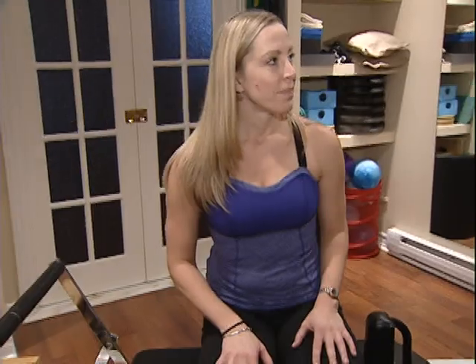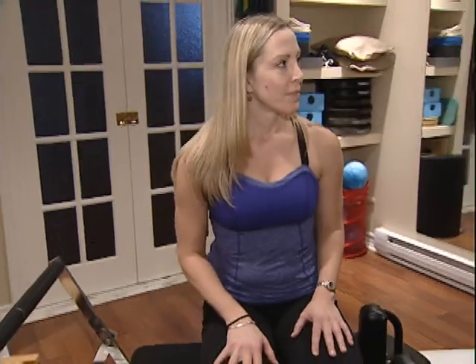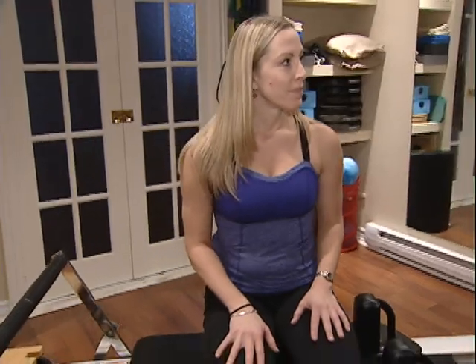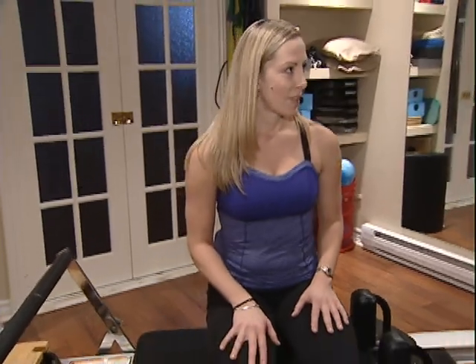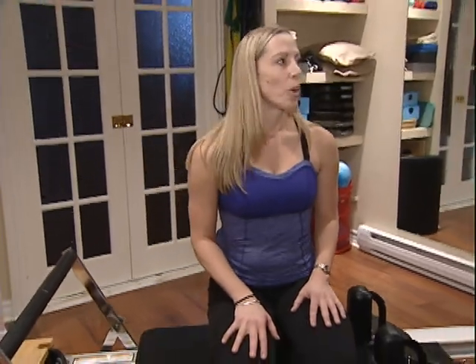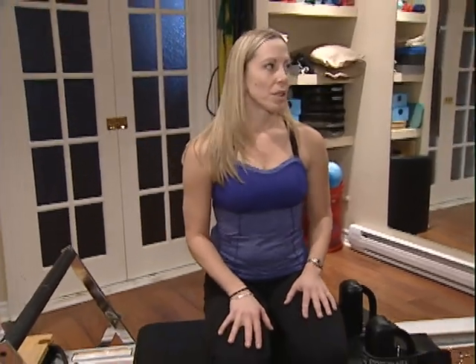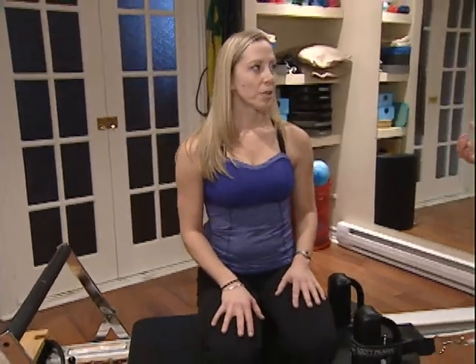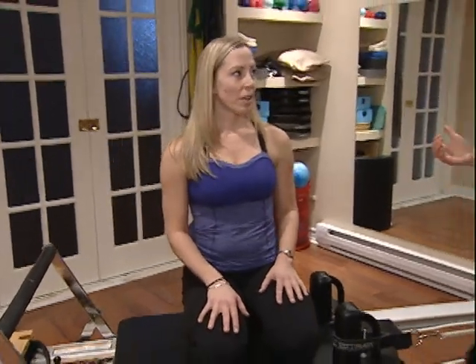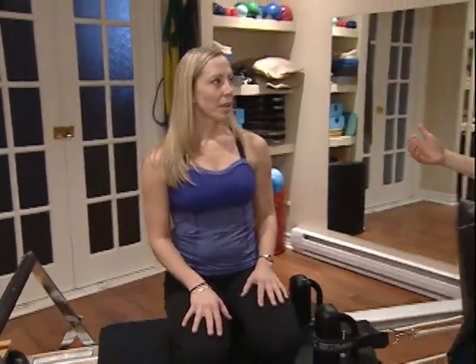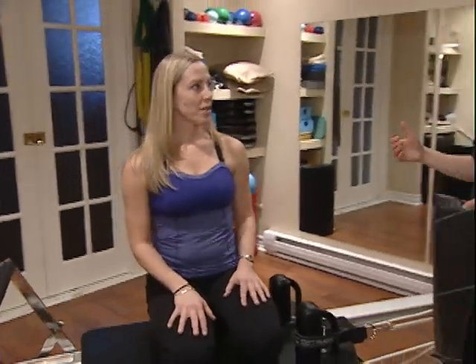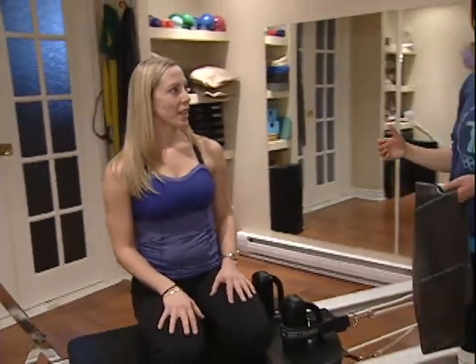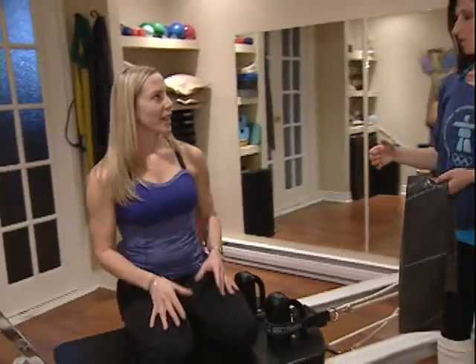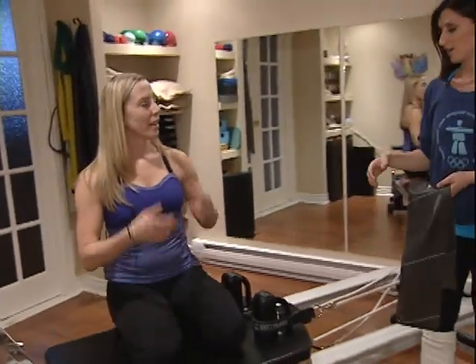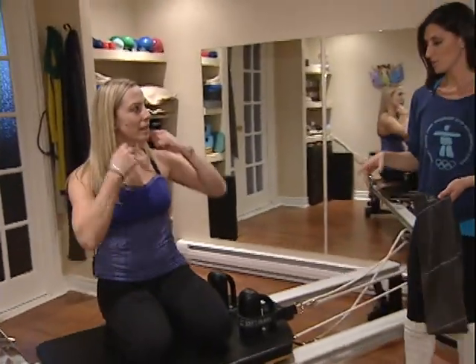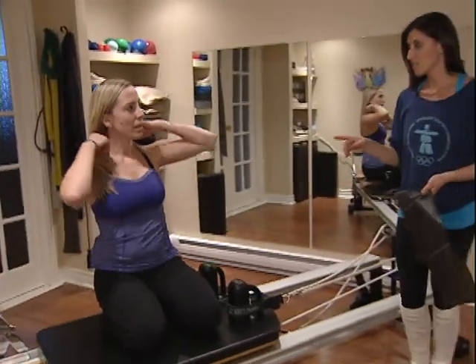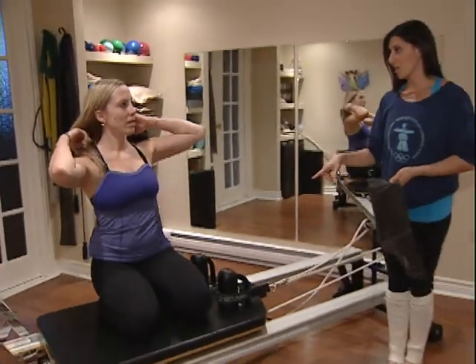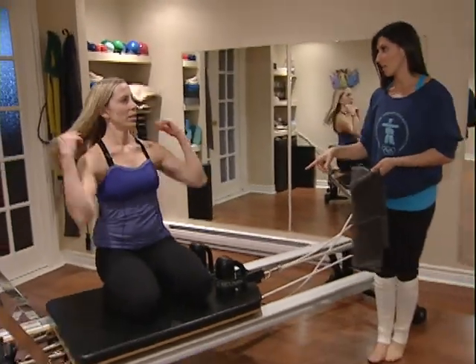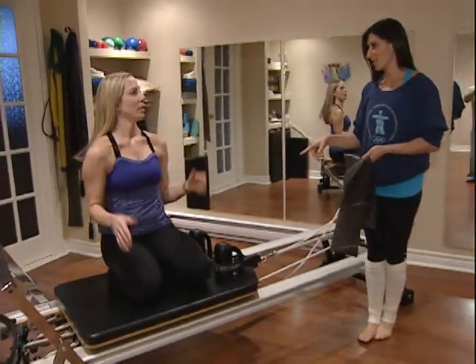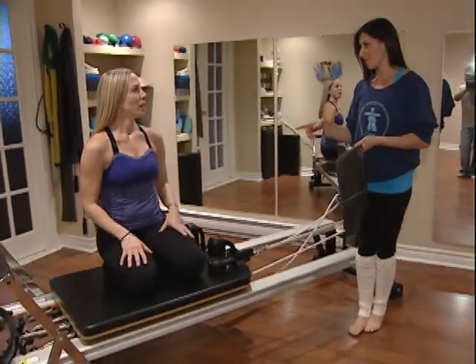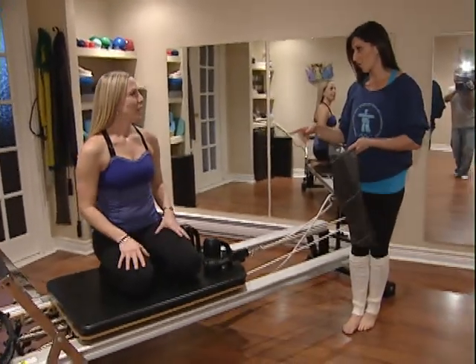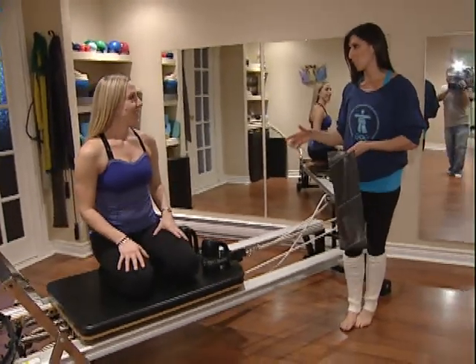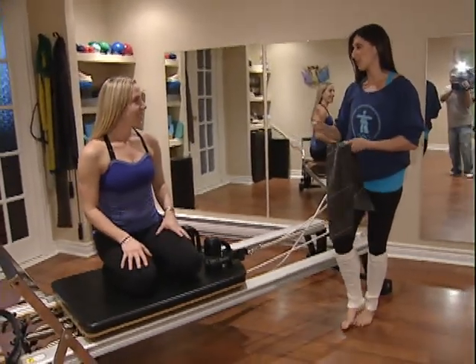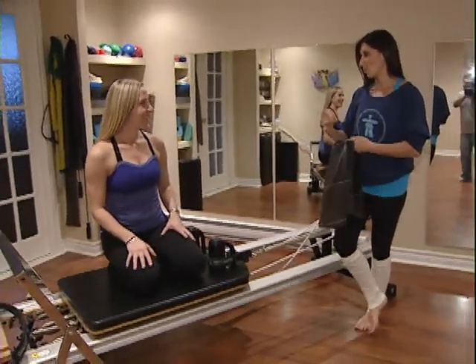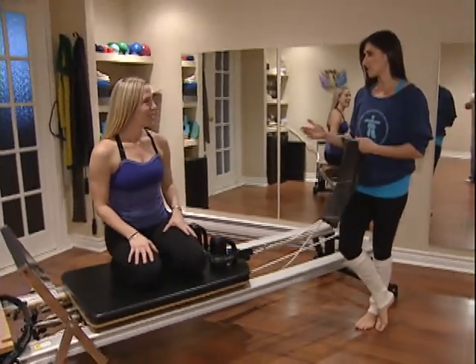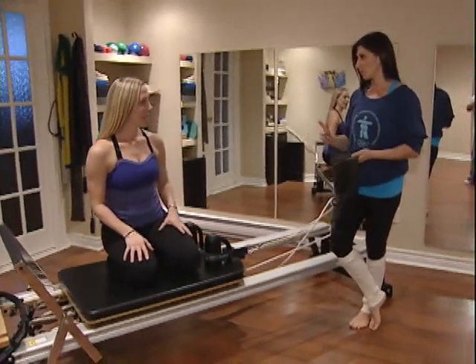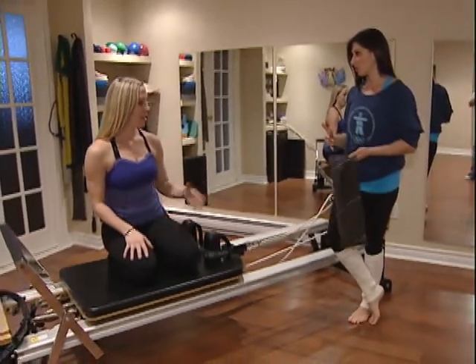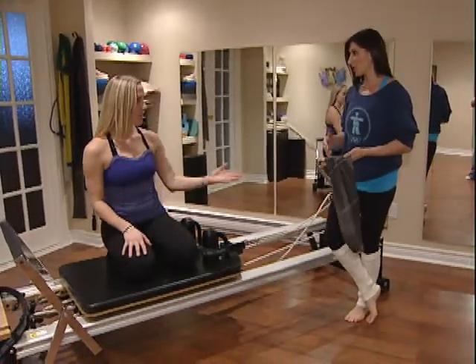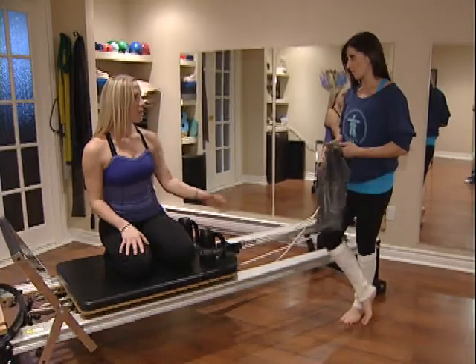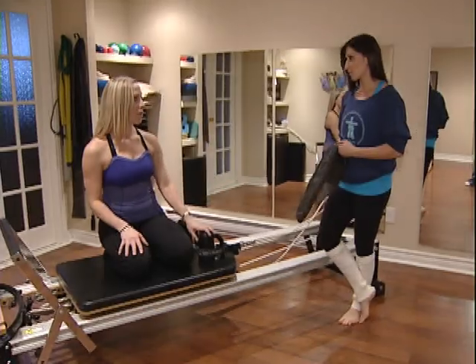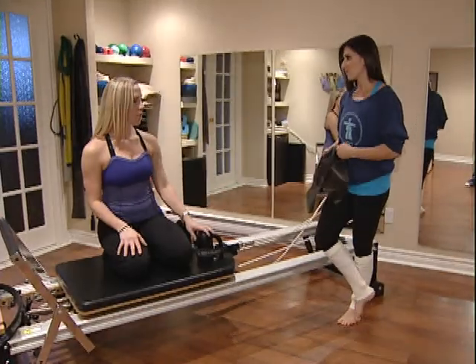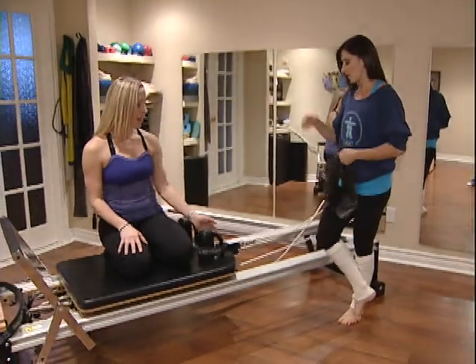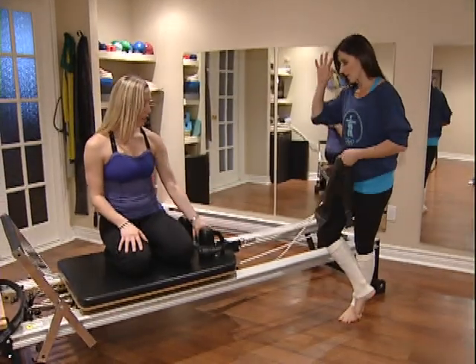So today we're going to work on the arm — we're going to do an arm exercise. We'll see it on the Reformer, but people can probably do it at home as well.